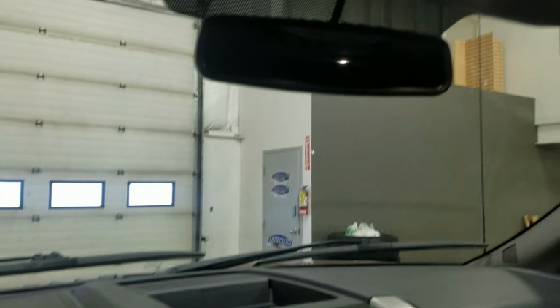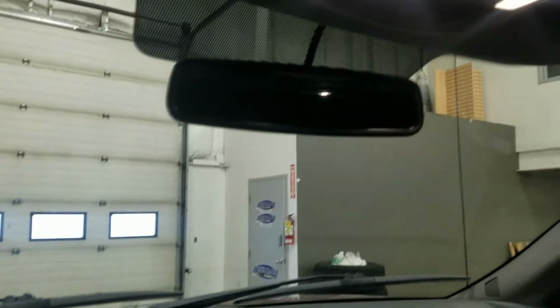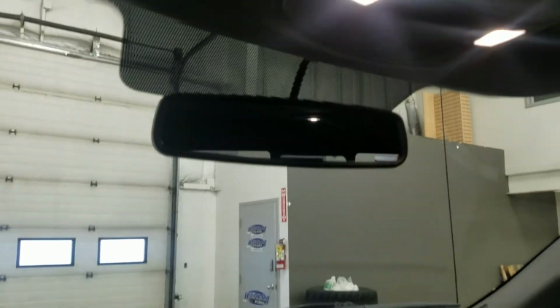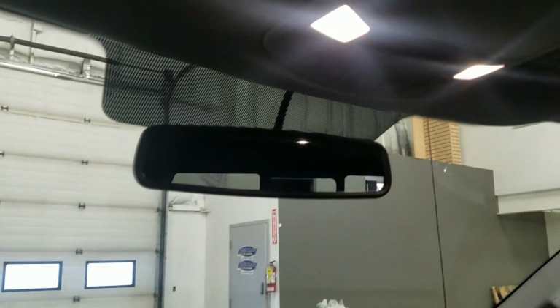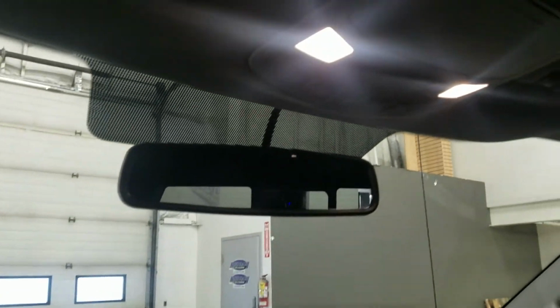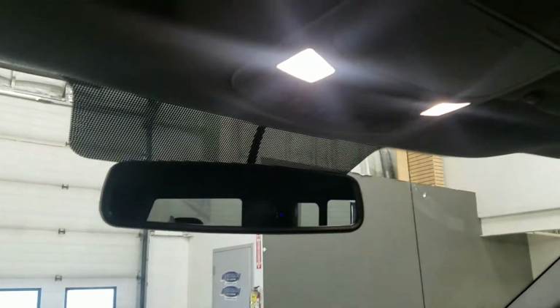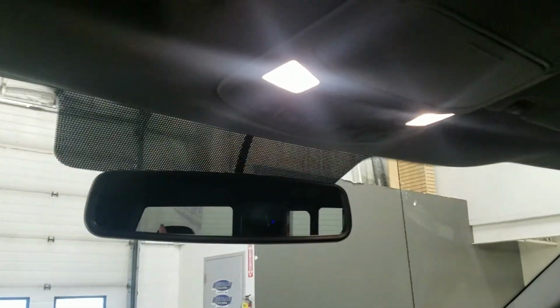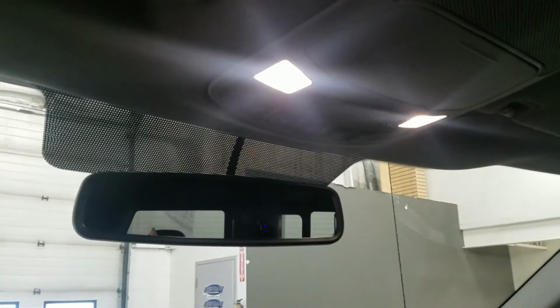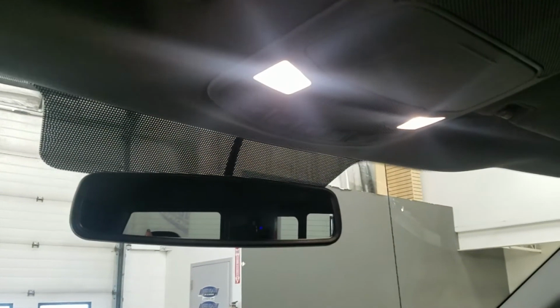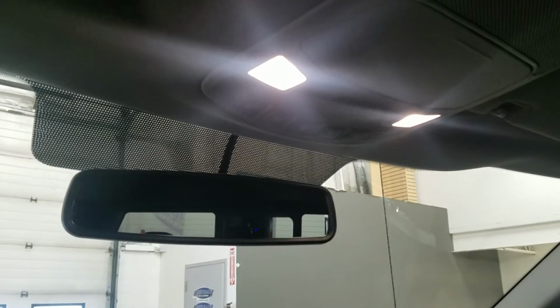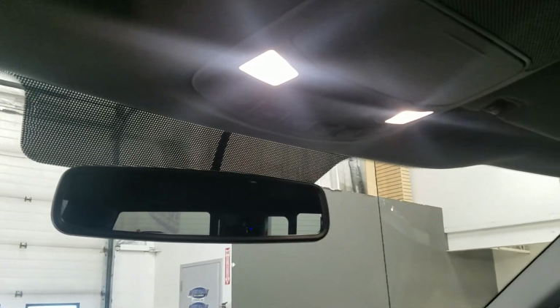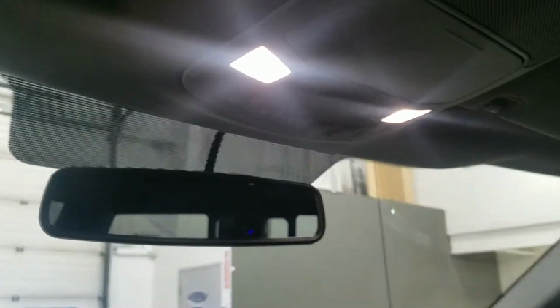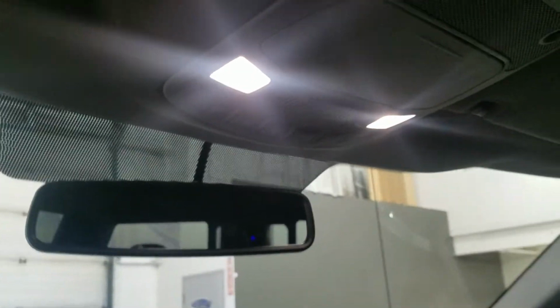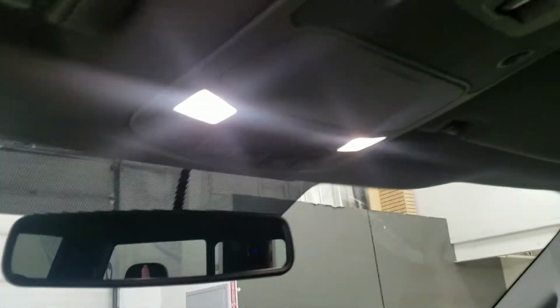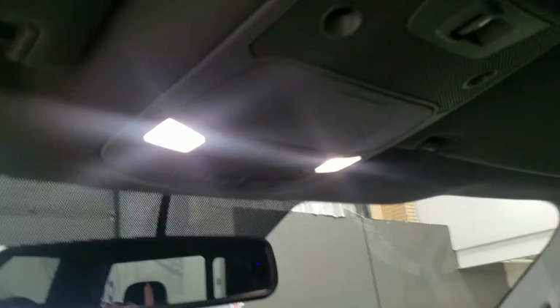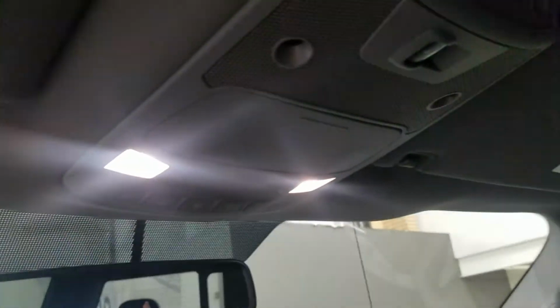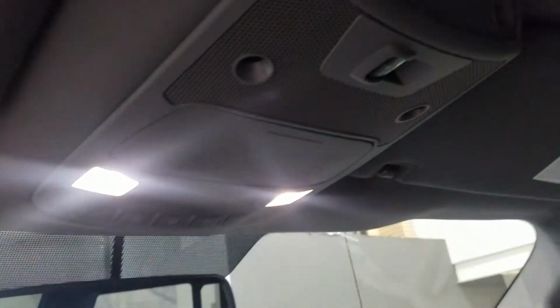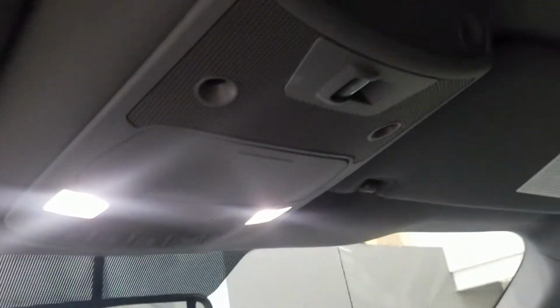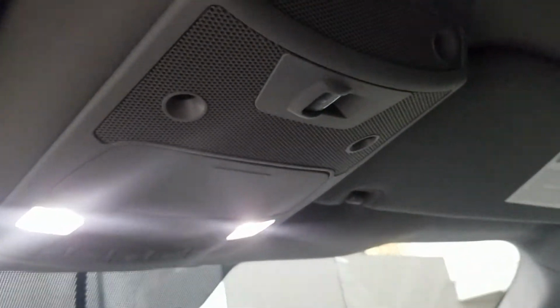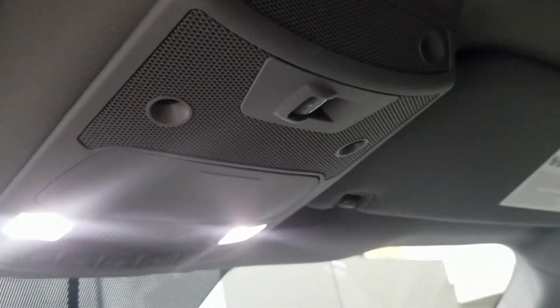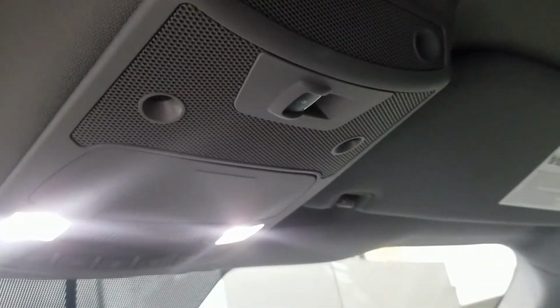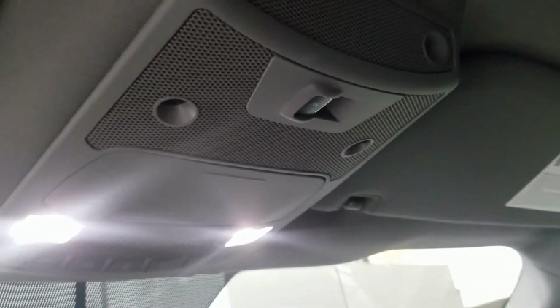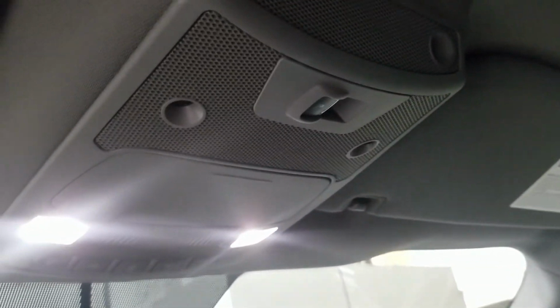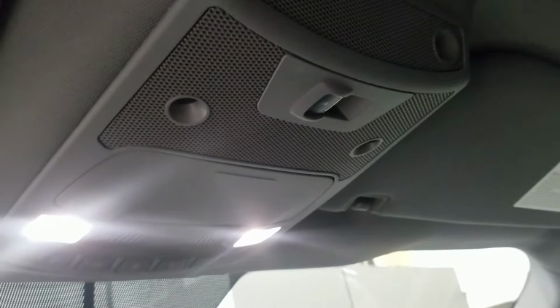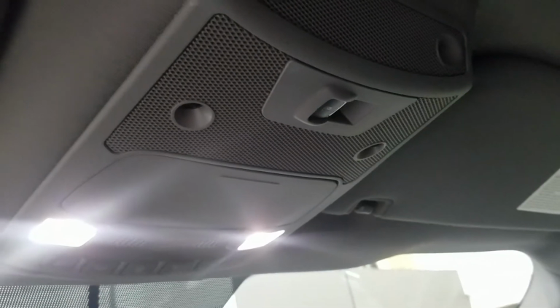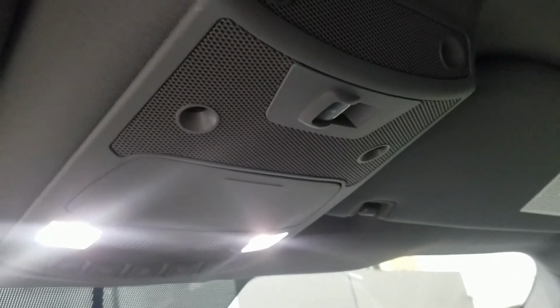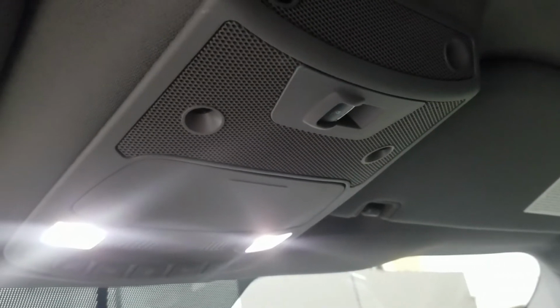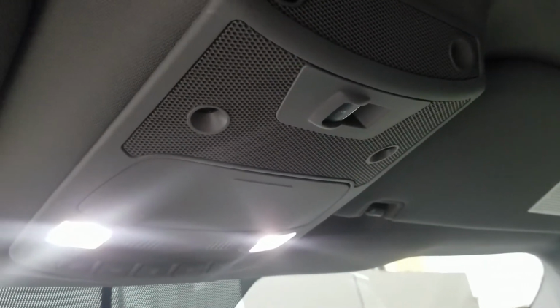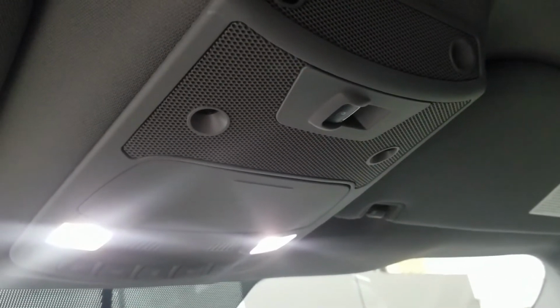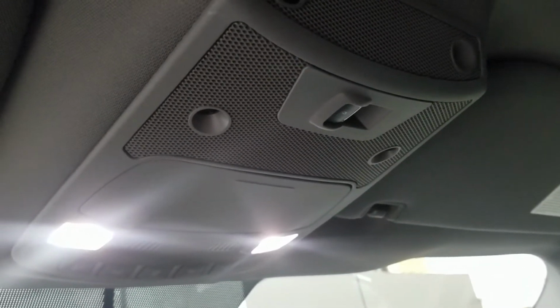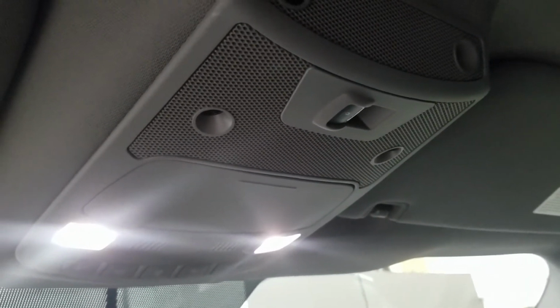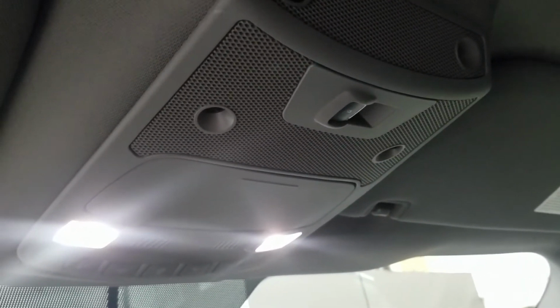Up above we have our rear view mirror, our cabin lighting, as well as our control for the power window at the rear window.